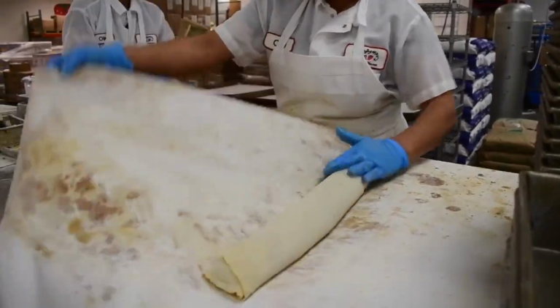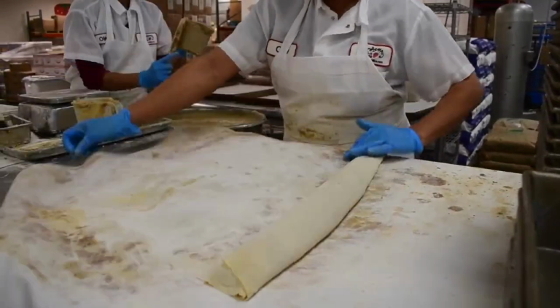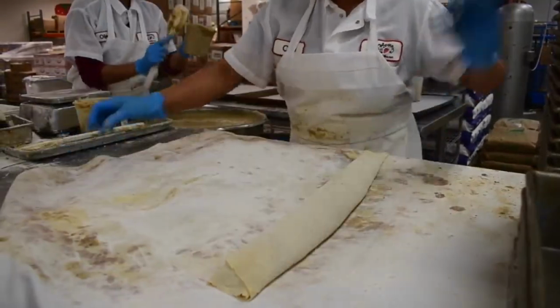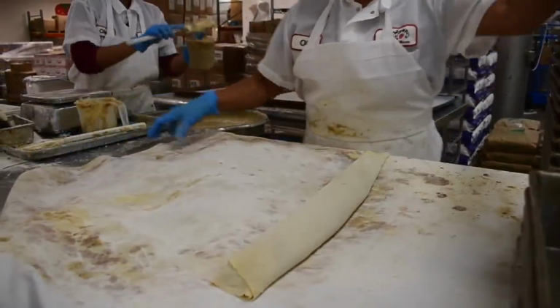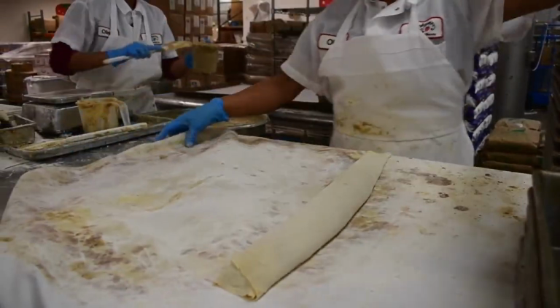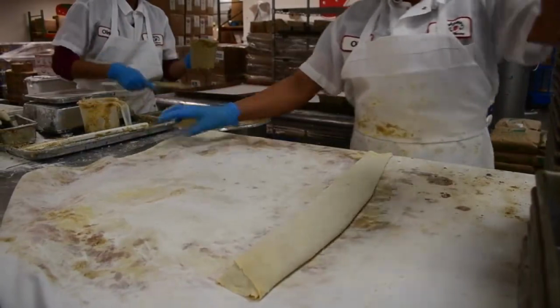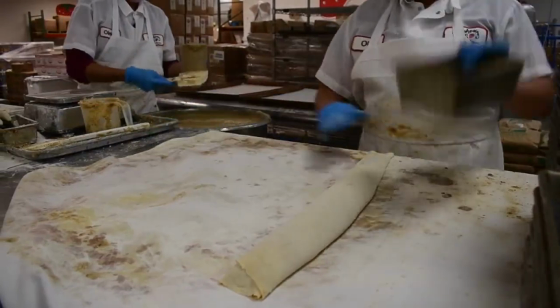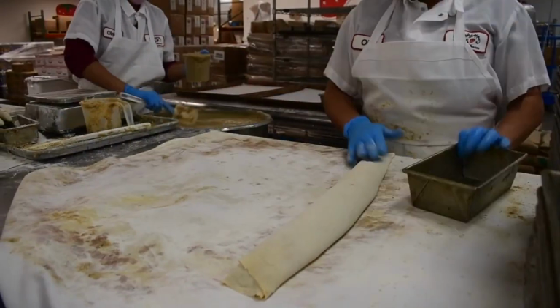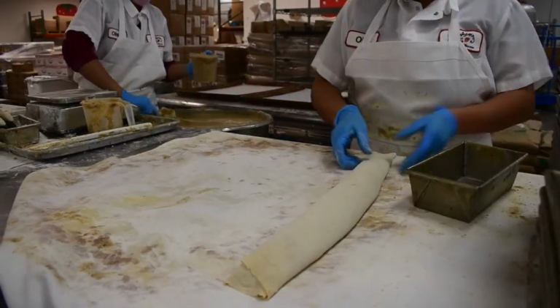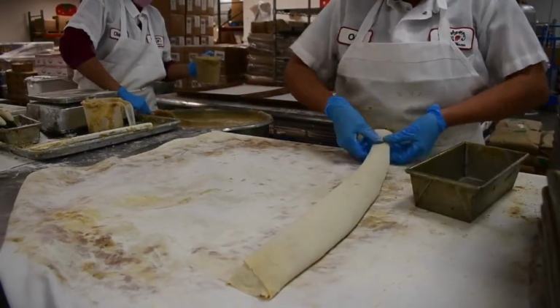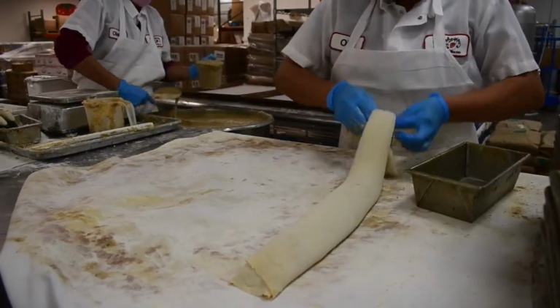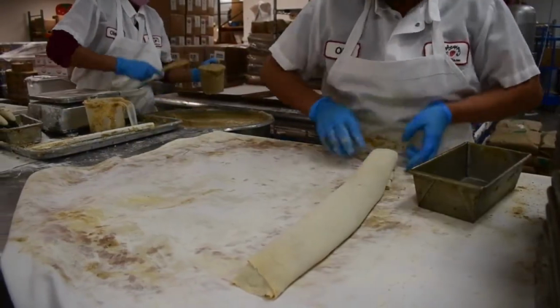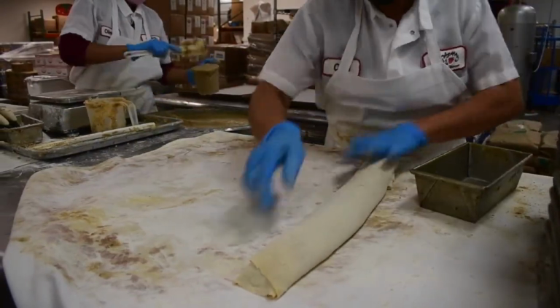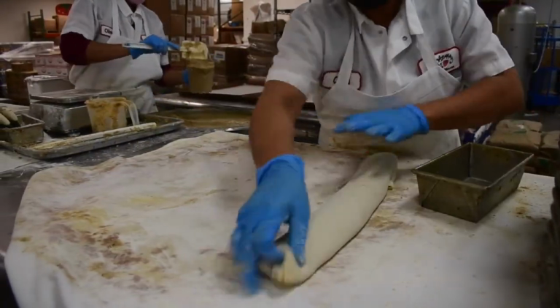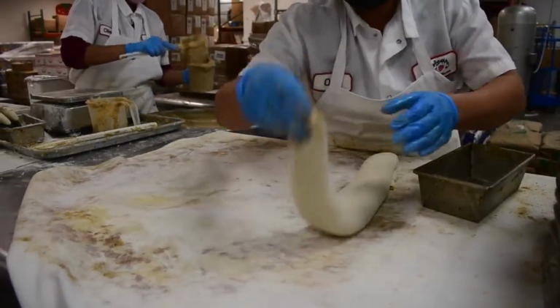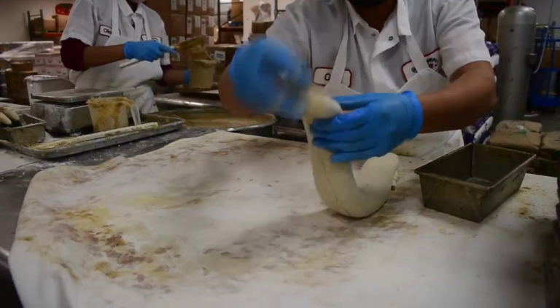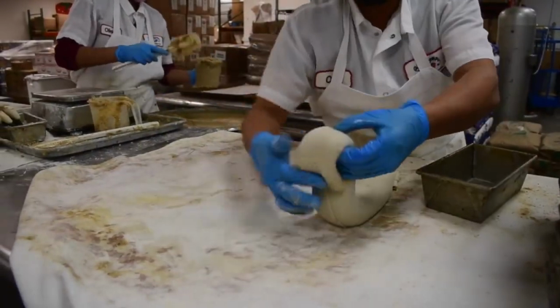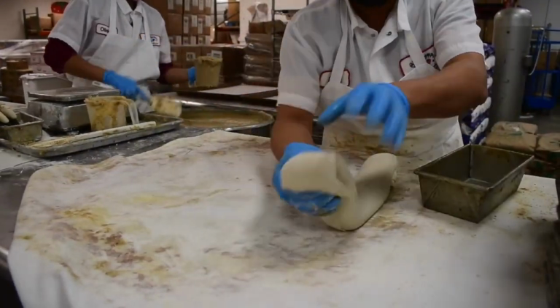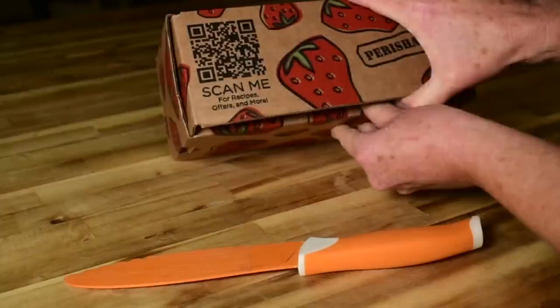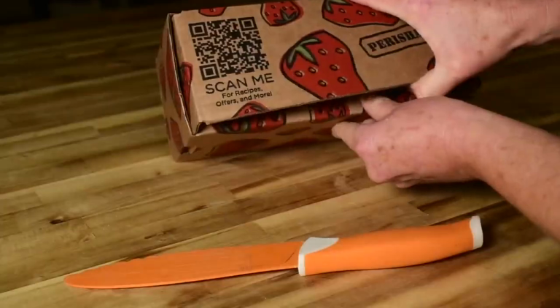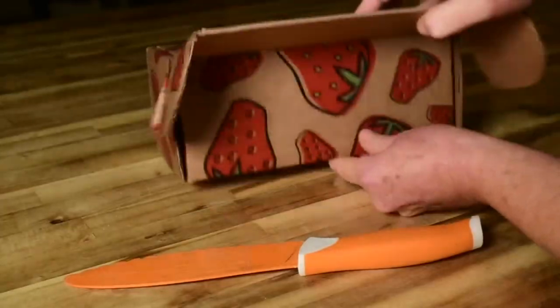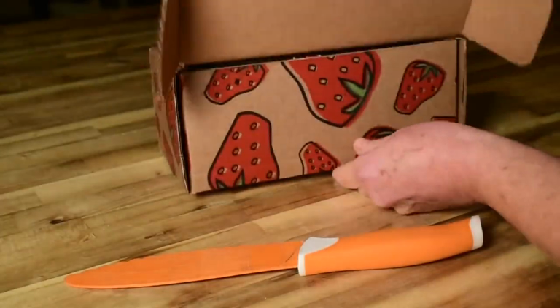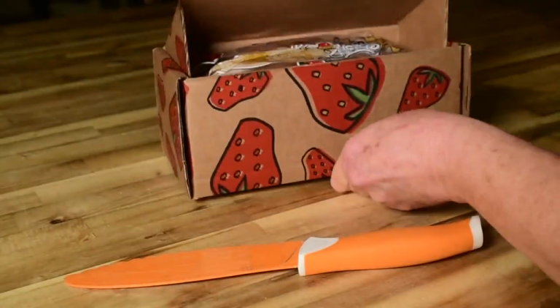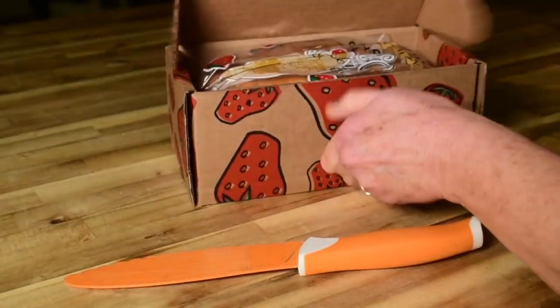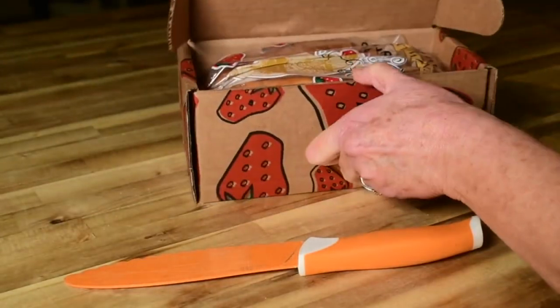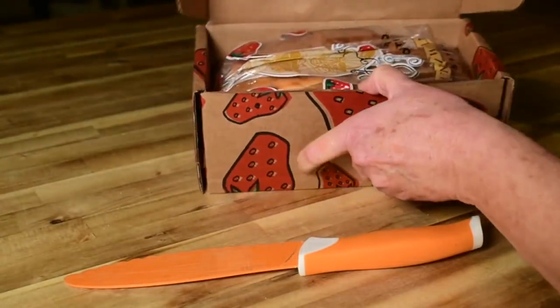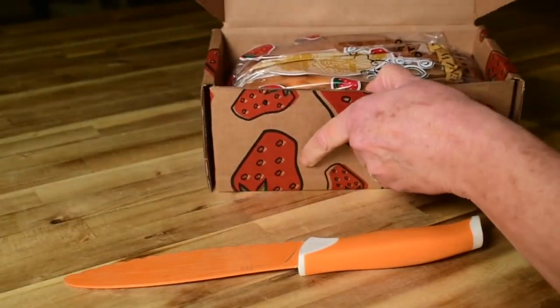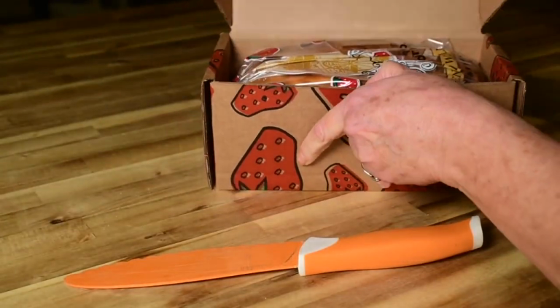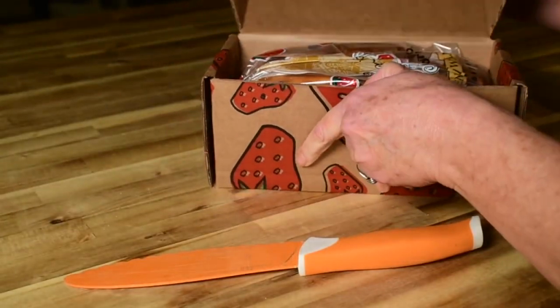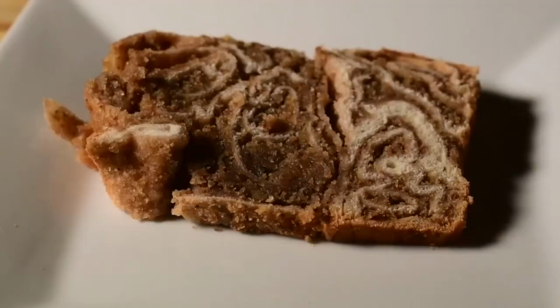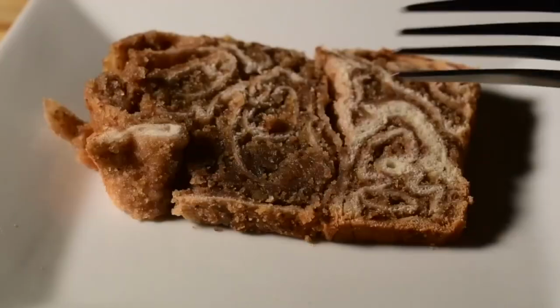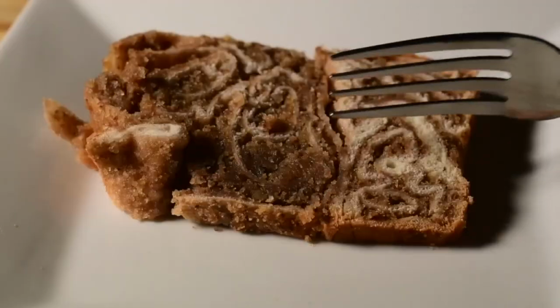It takes a lot of work to make it. So I guess the more work you put in, the more you can eat. Maybe that's it.